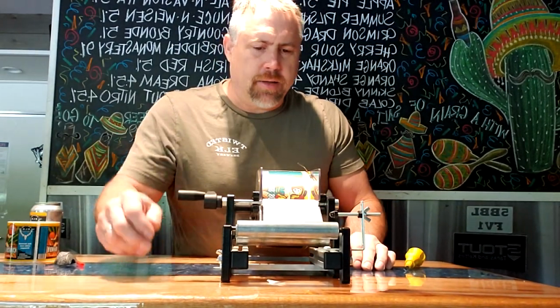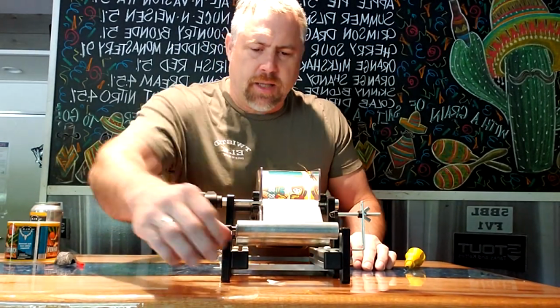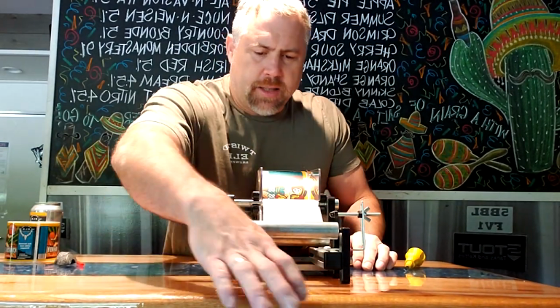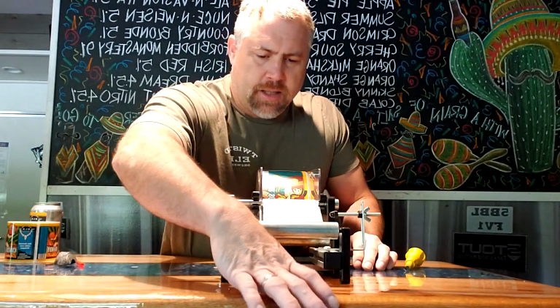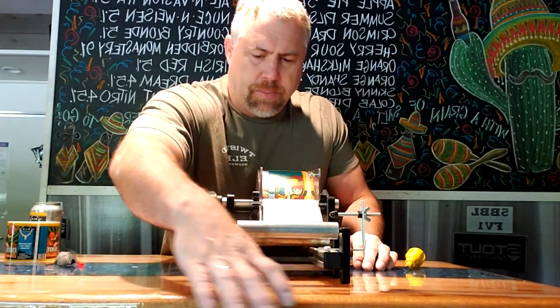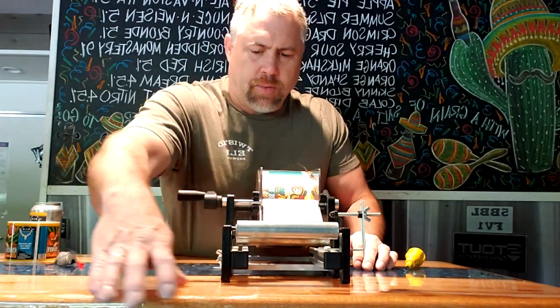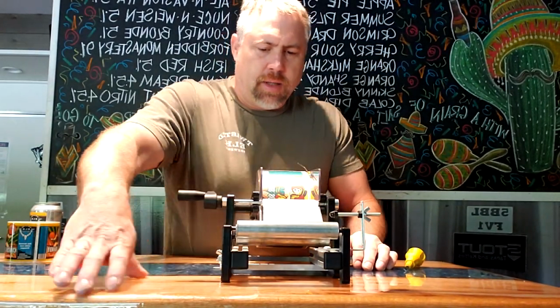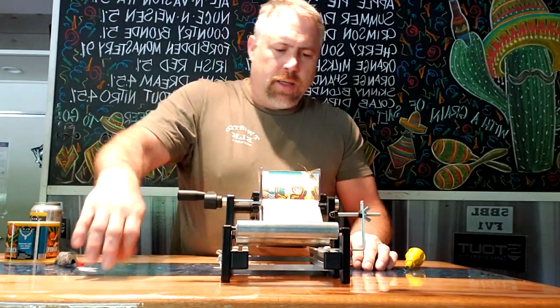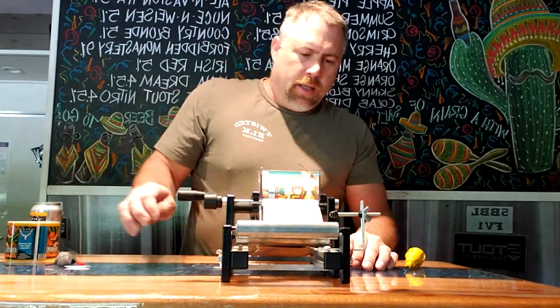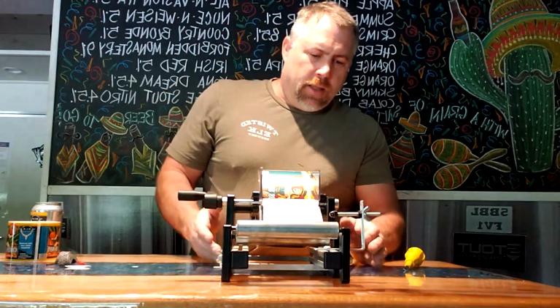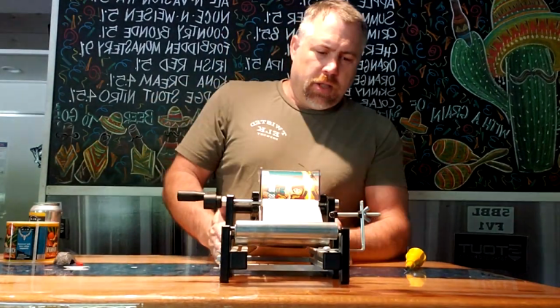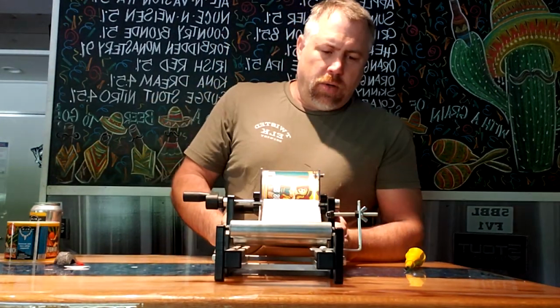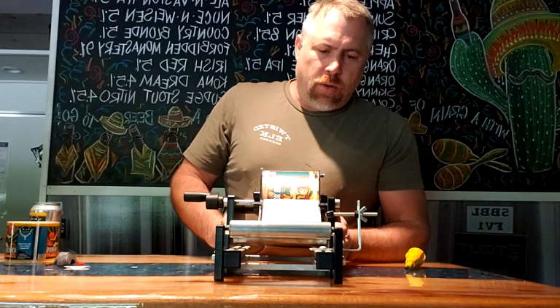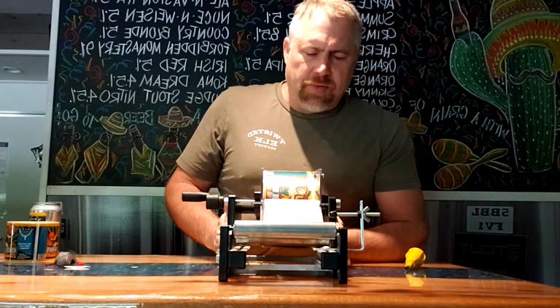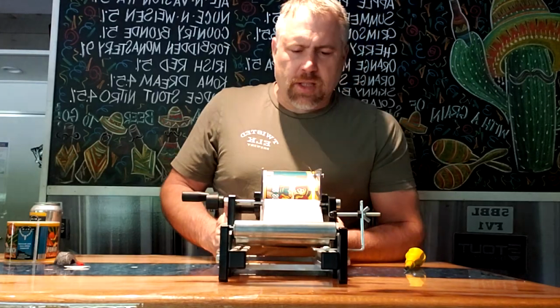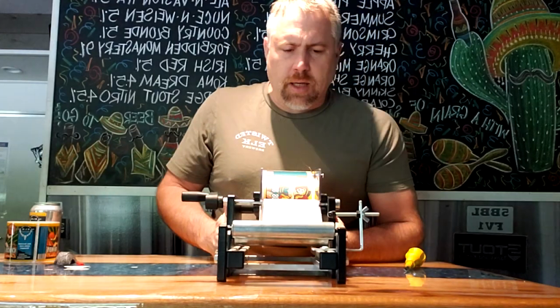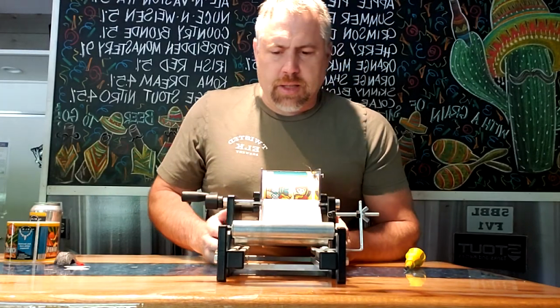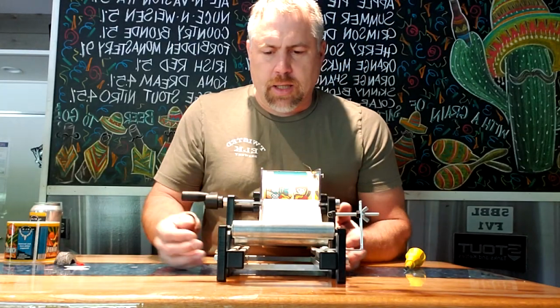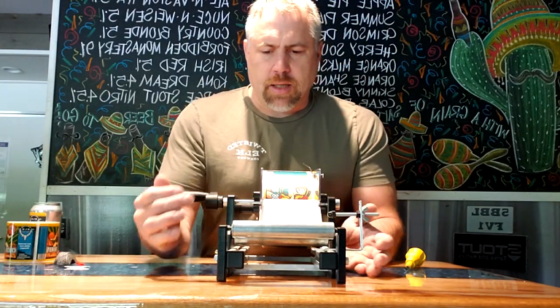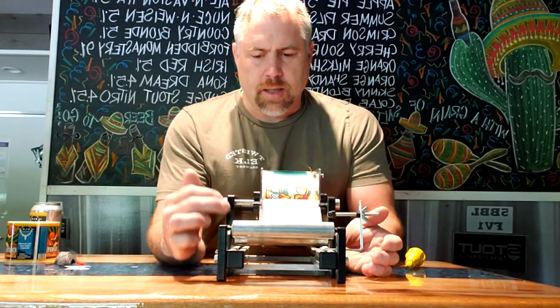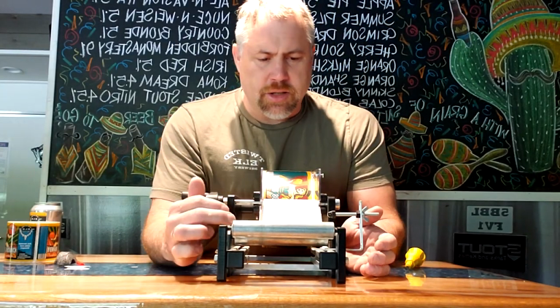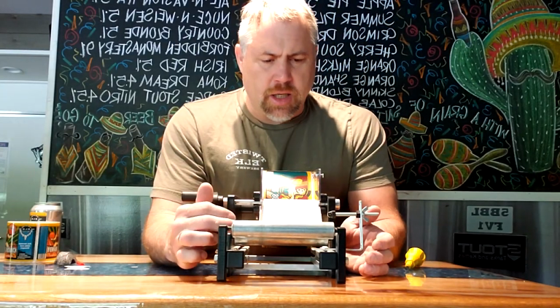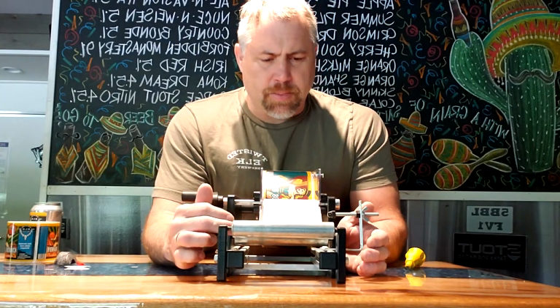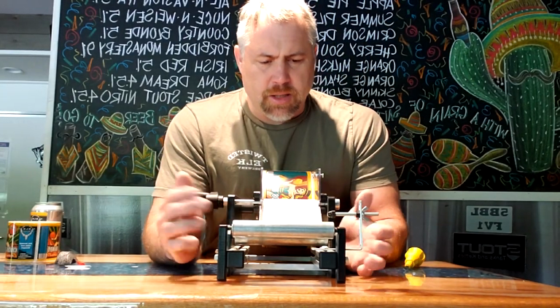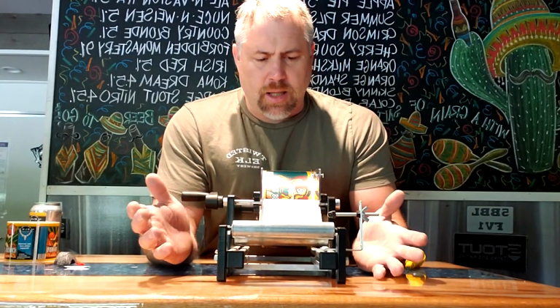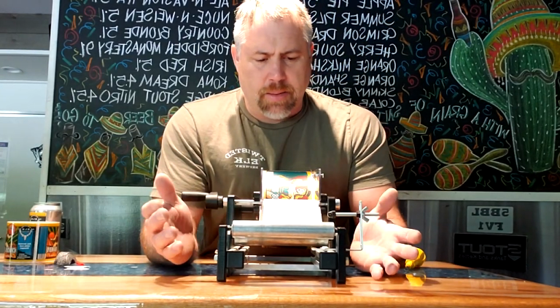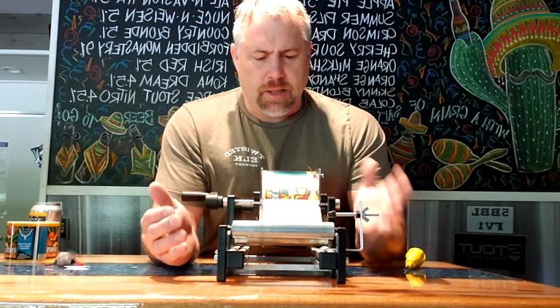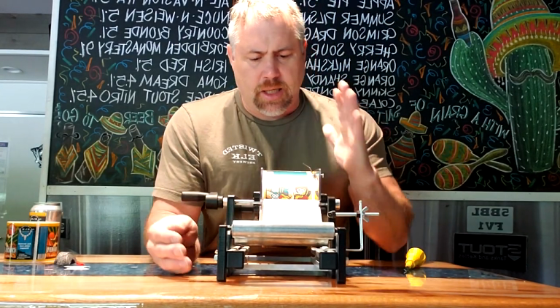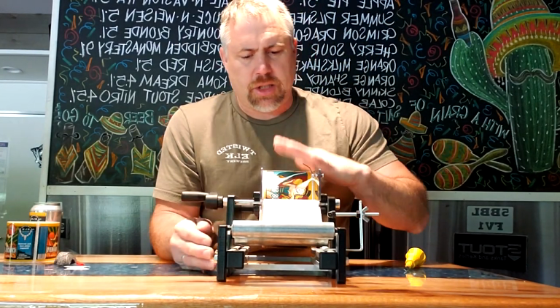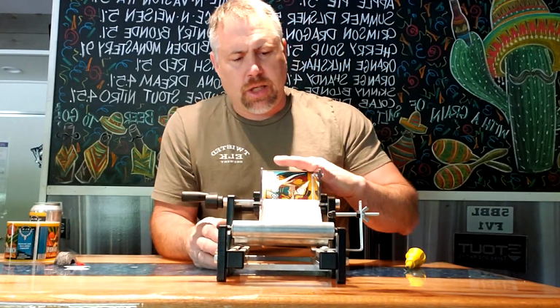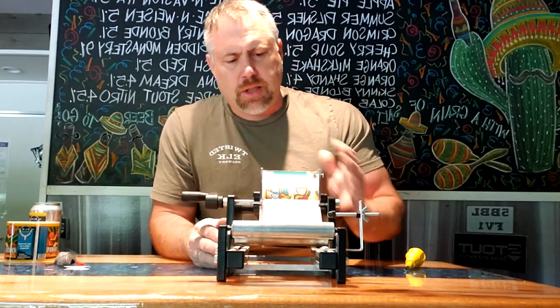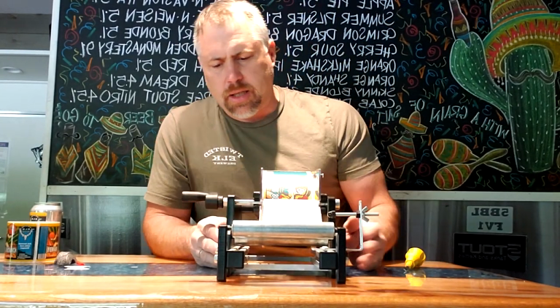As you roll this handle, it folds the backing paper back and you can see the label coming out. It applies right on the can — and that's it, it's that simple. We've discussed adjustments, alignments, and how to change the labels.